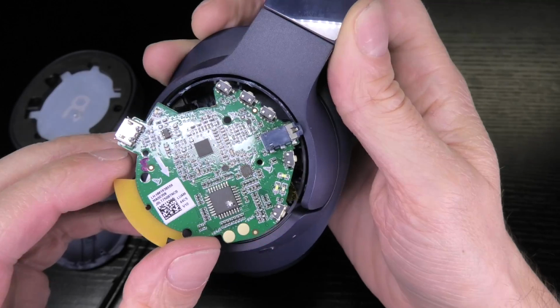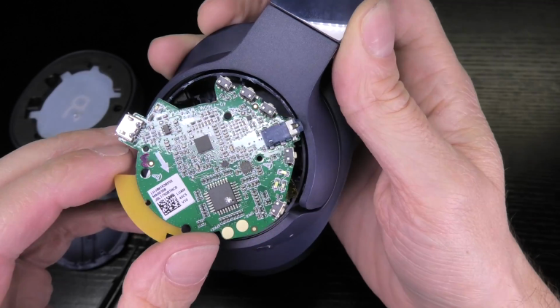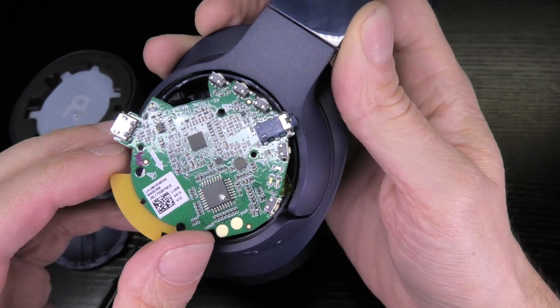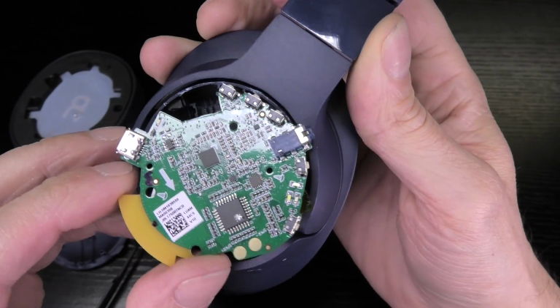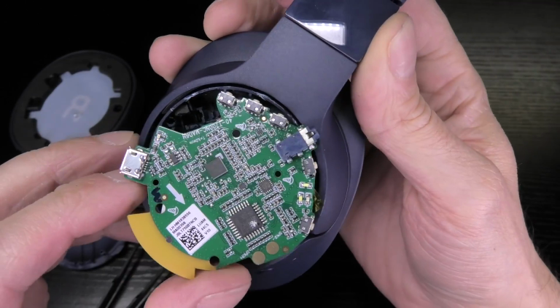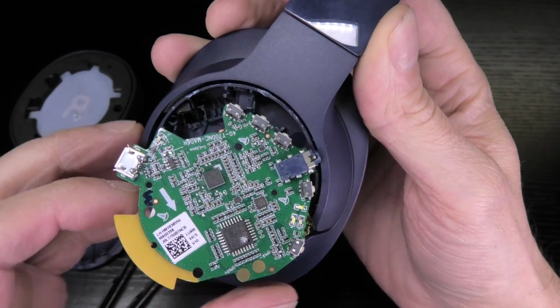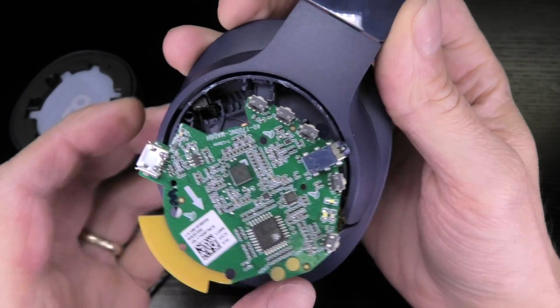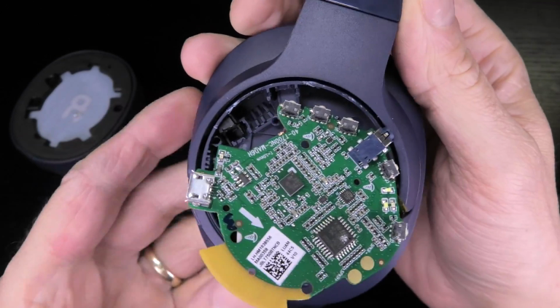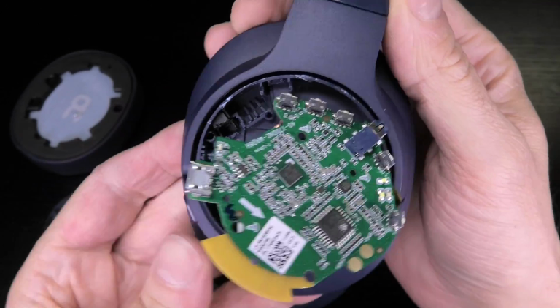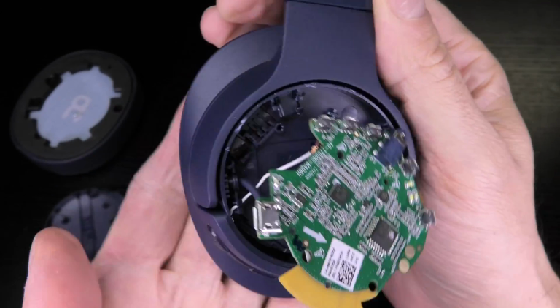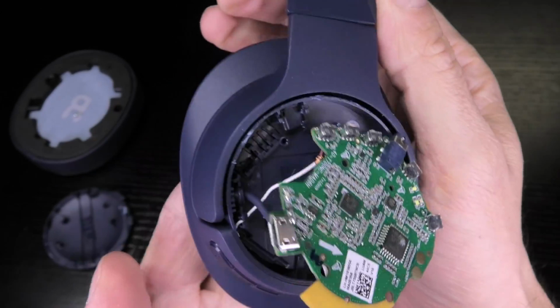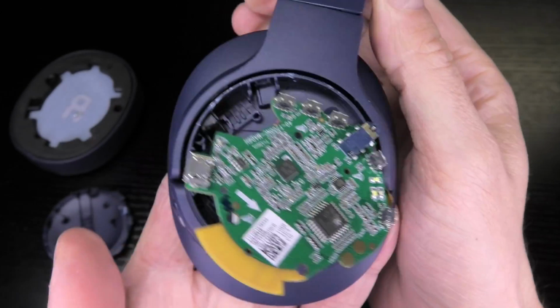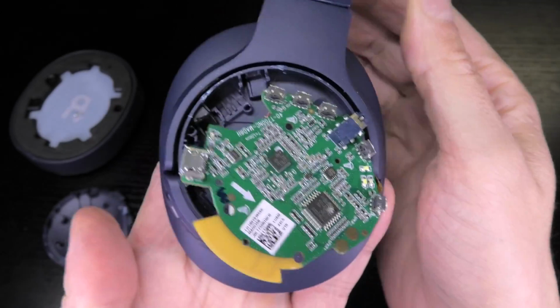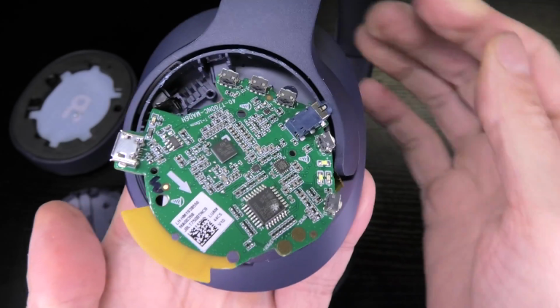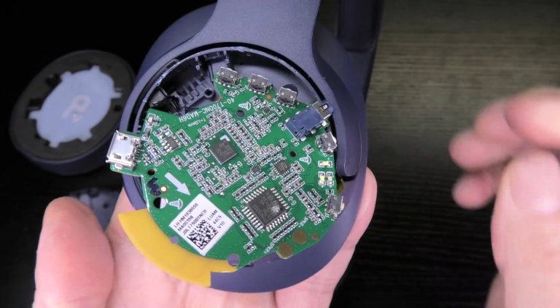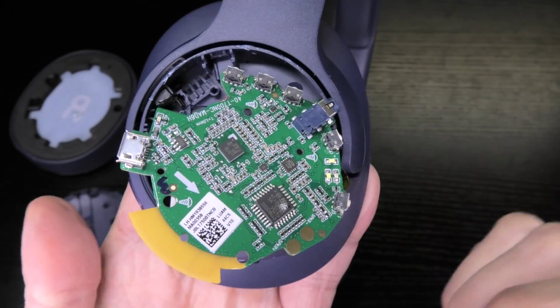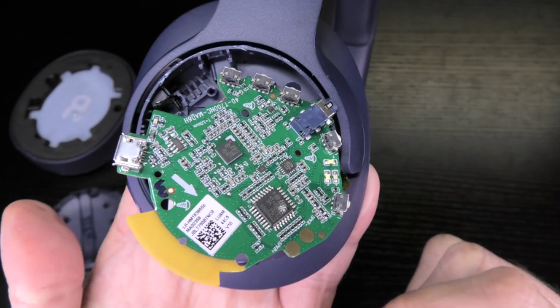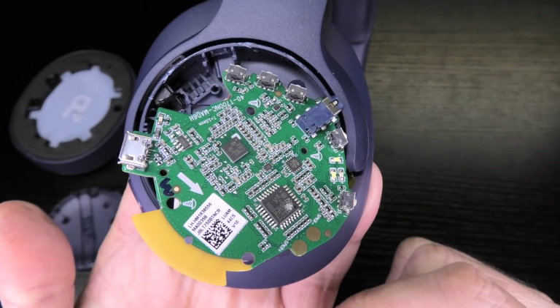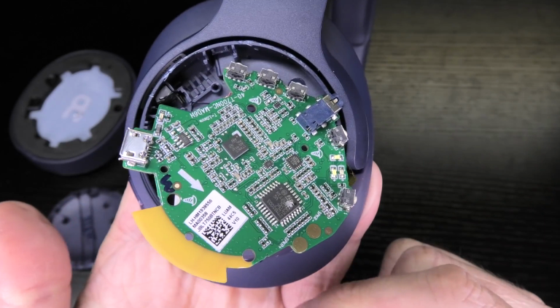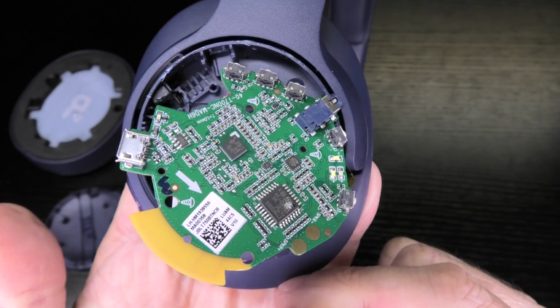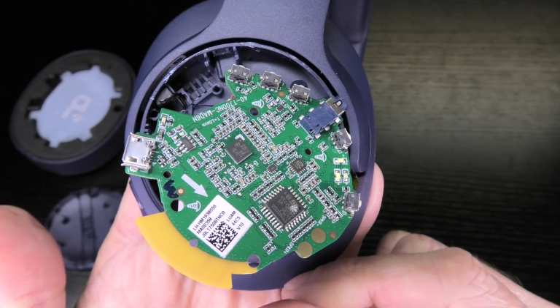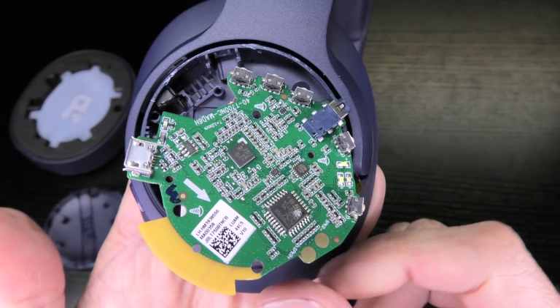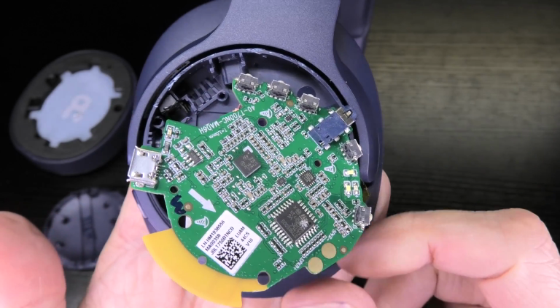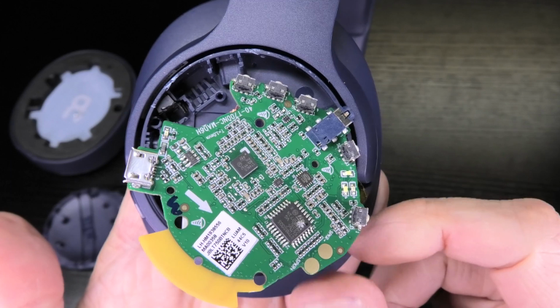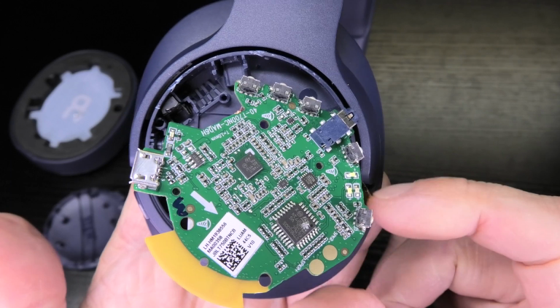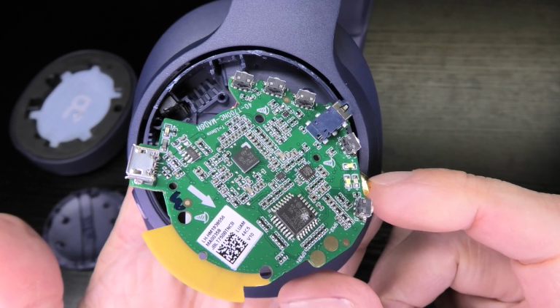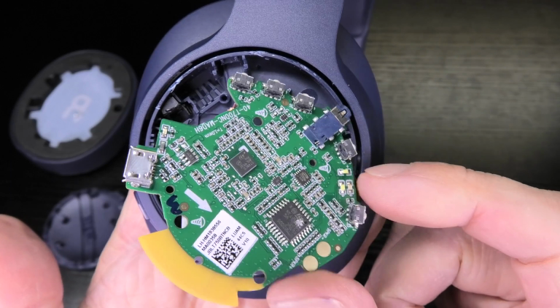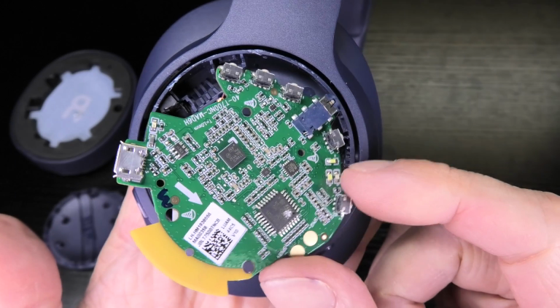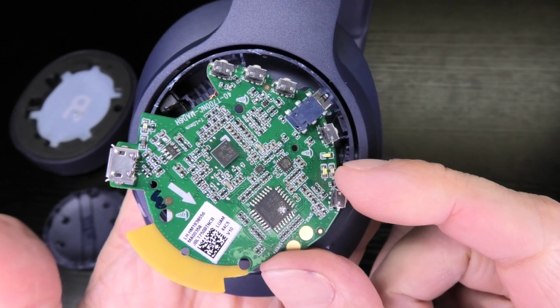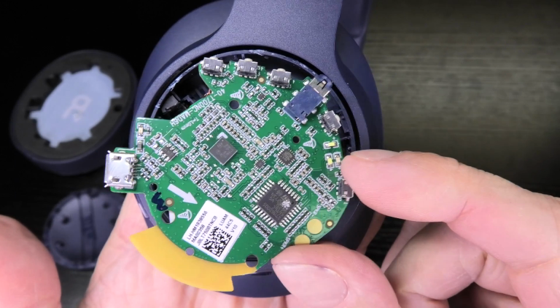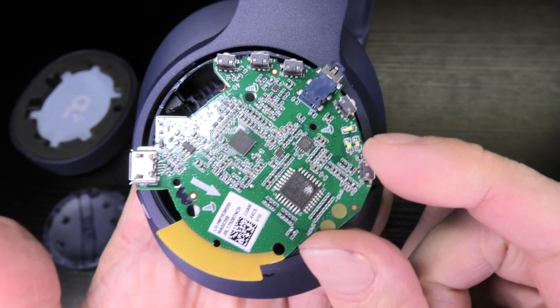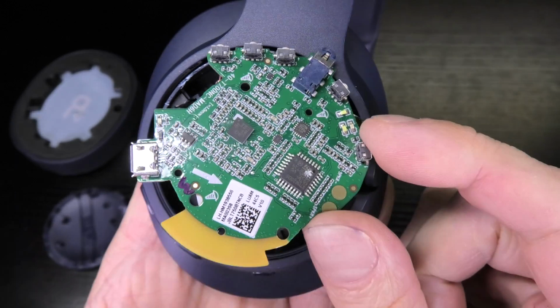So that's already it — the teardown of the JBL Tune 750 BTNC. Hope this video is helpful. If you have any more questions, leave a comment below, and don't forget to check out my other videos.